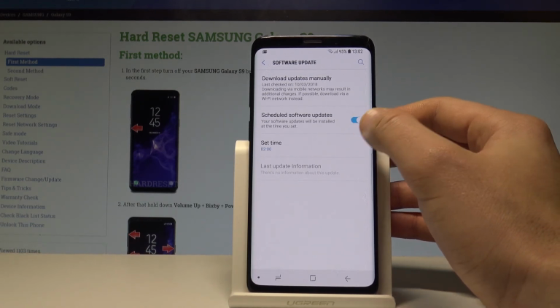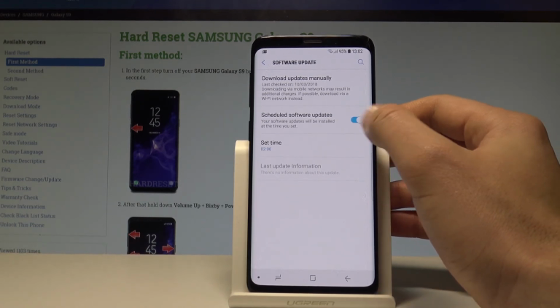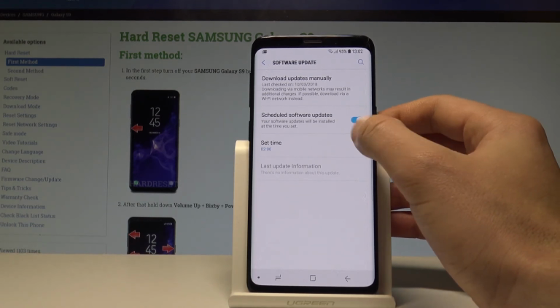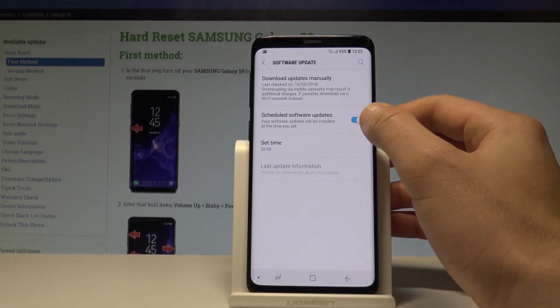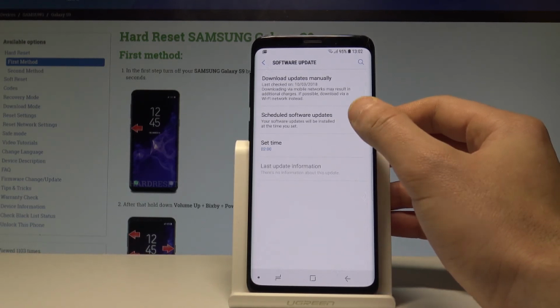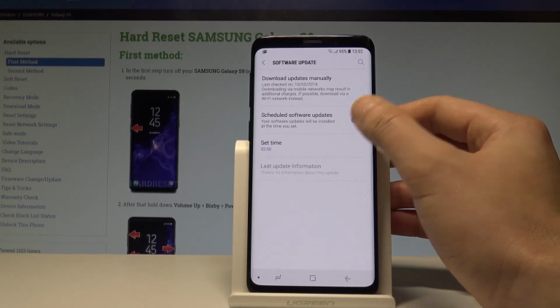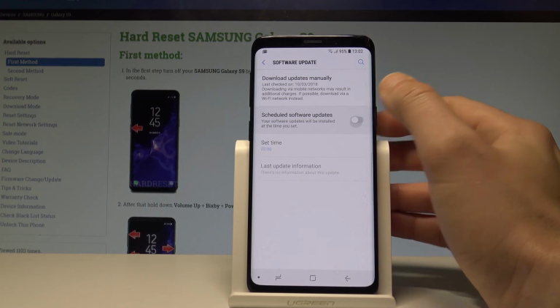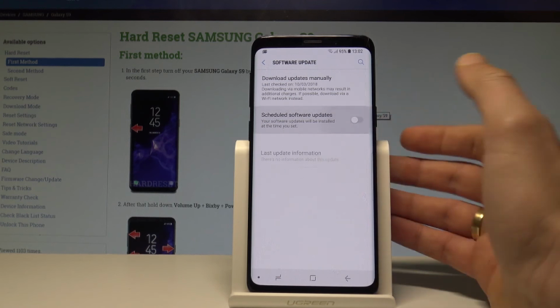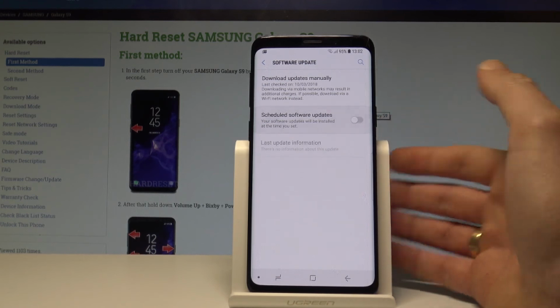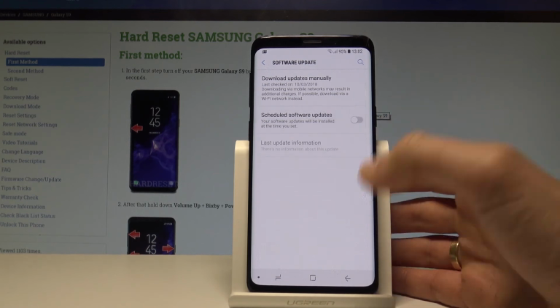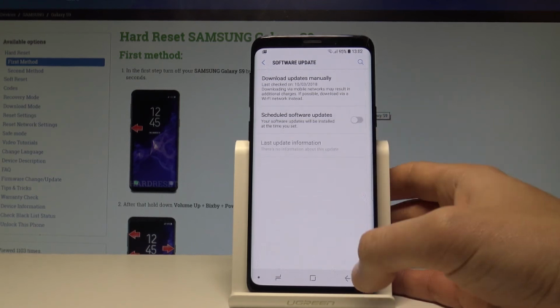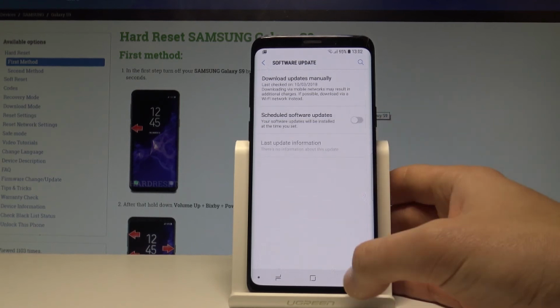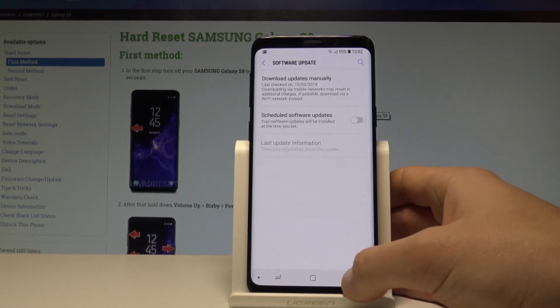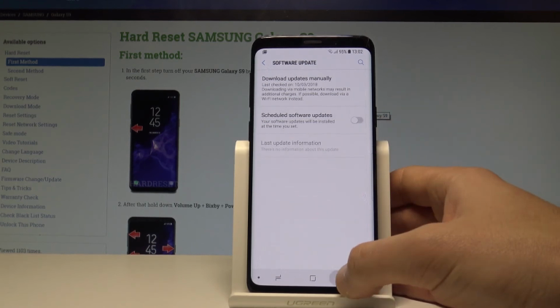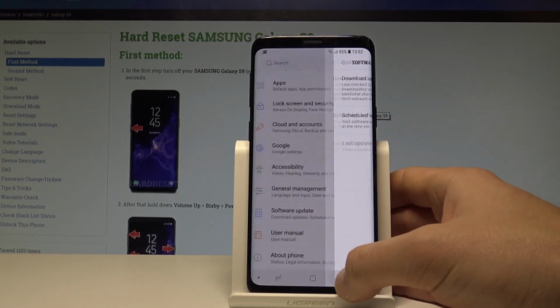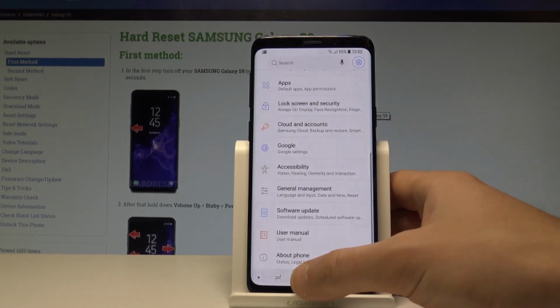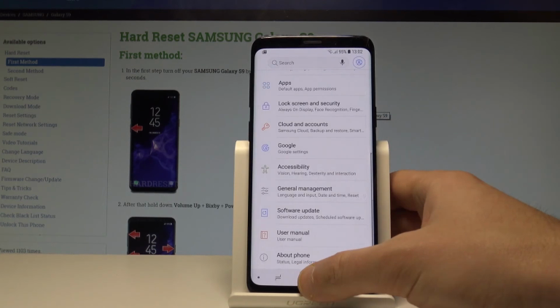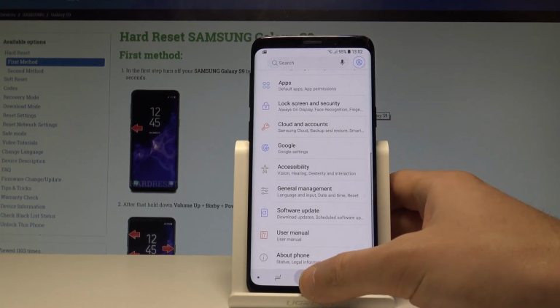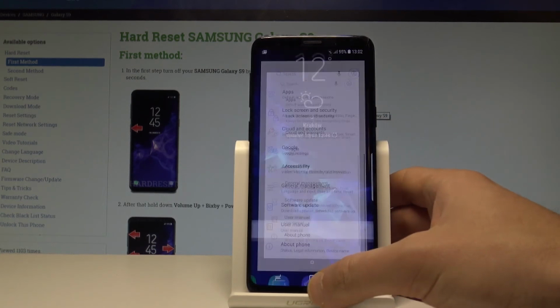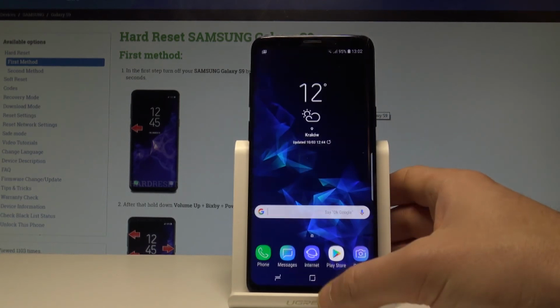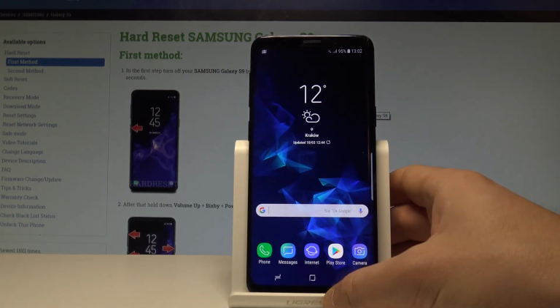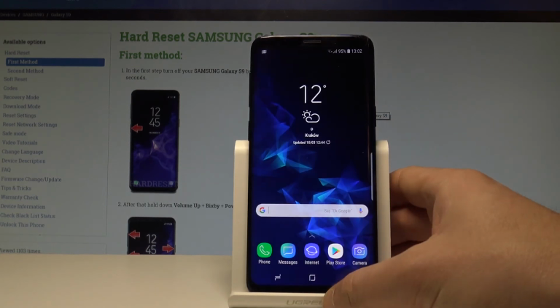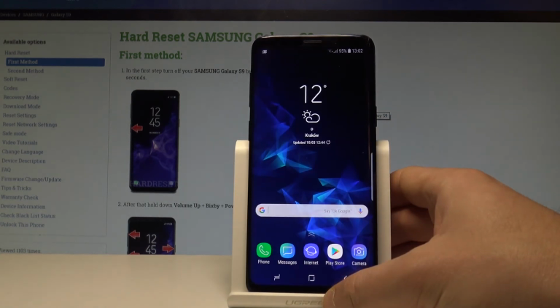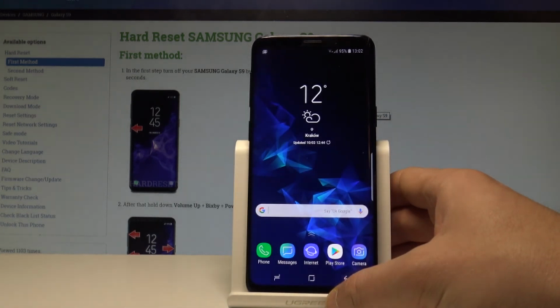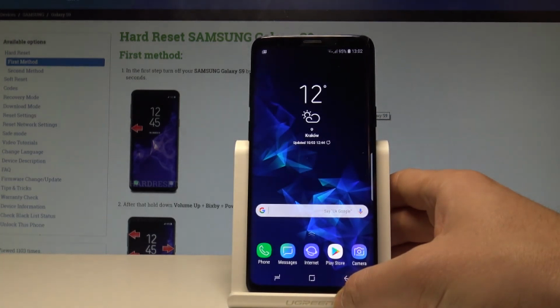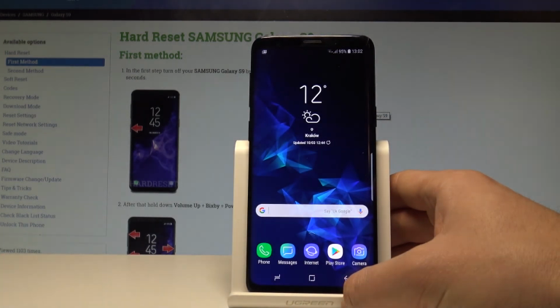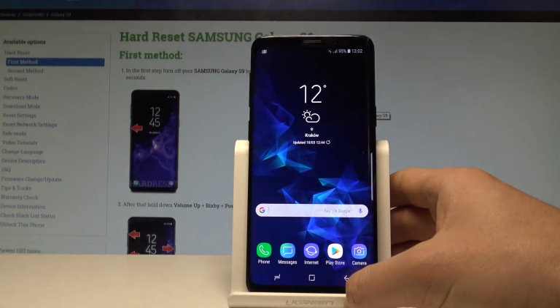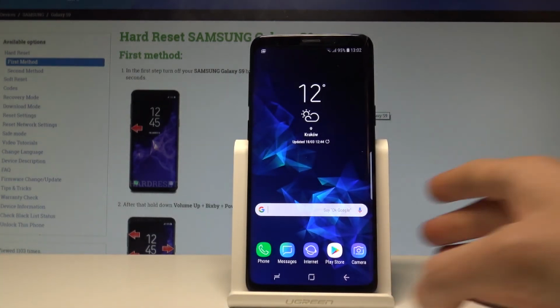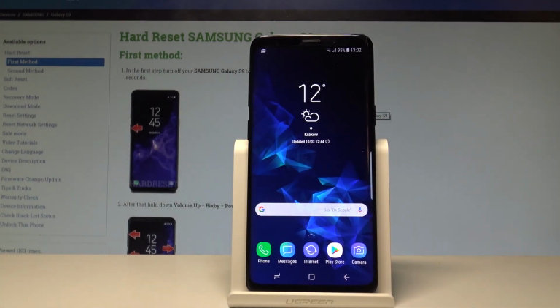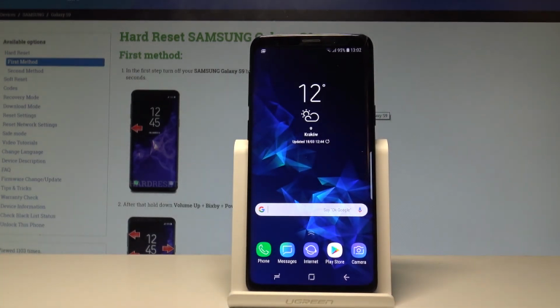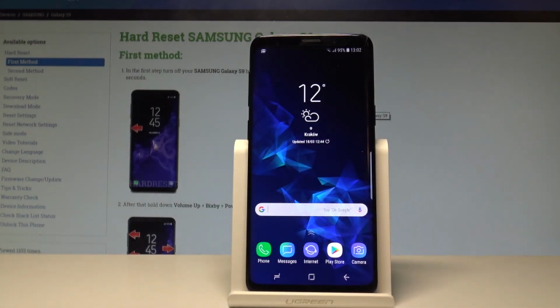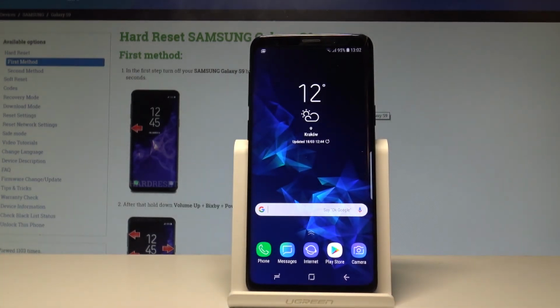And basically that's it. You can now go back and start using your device normally.